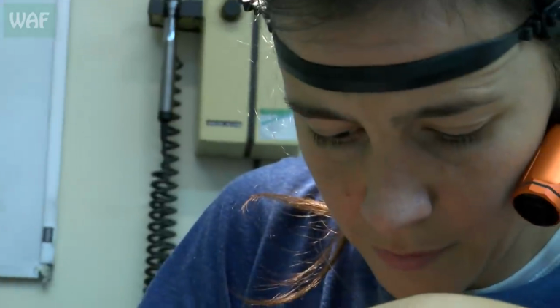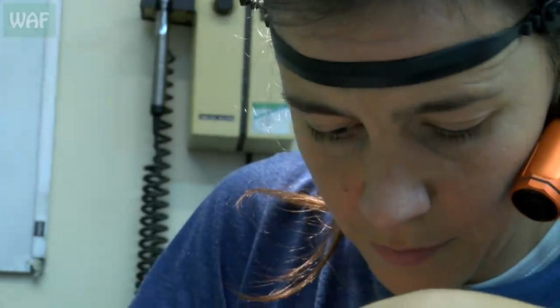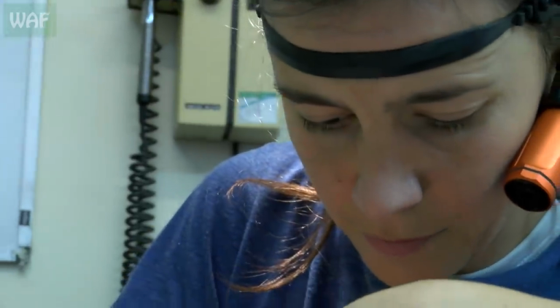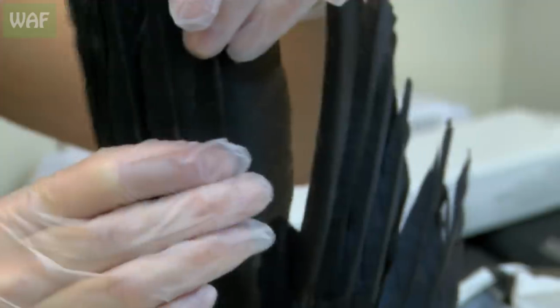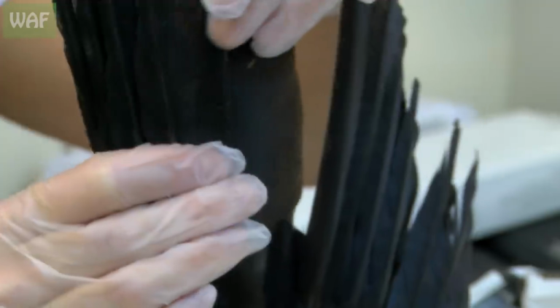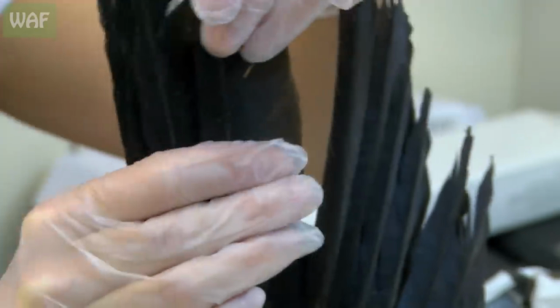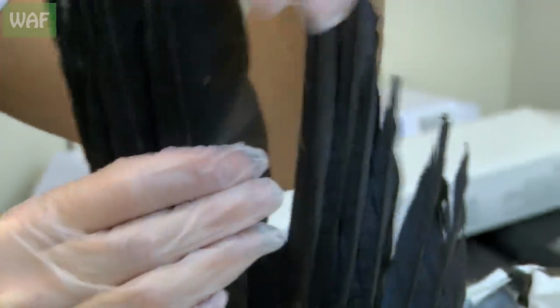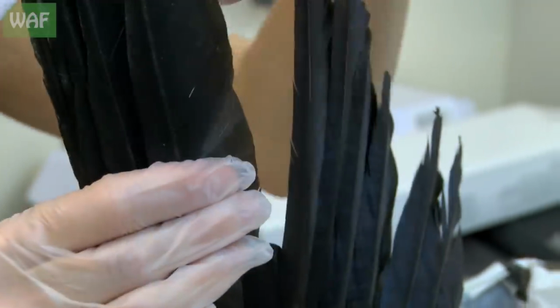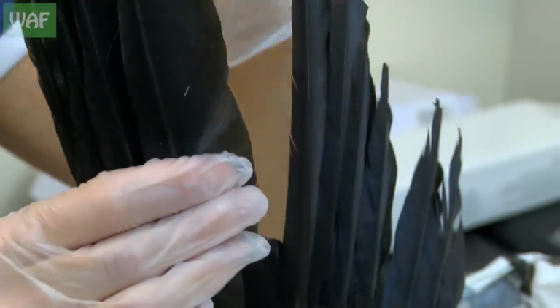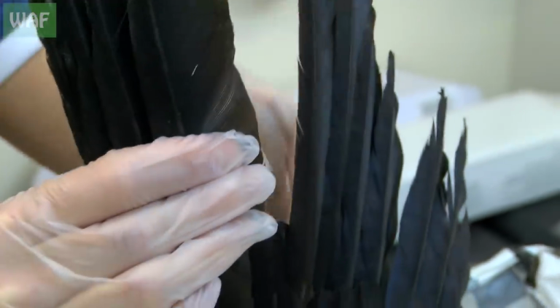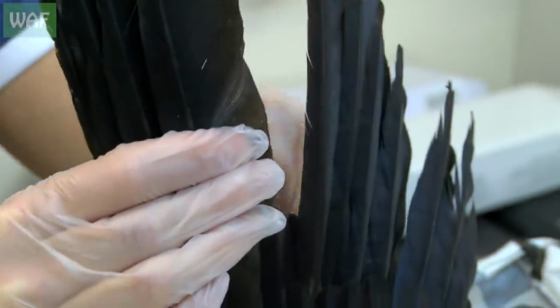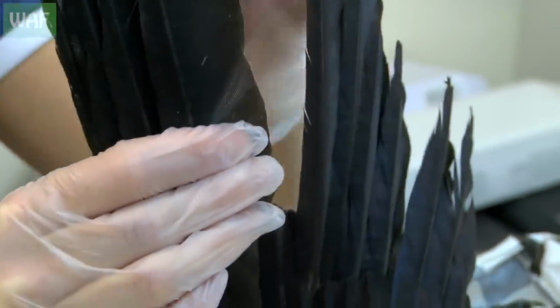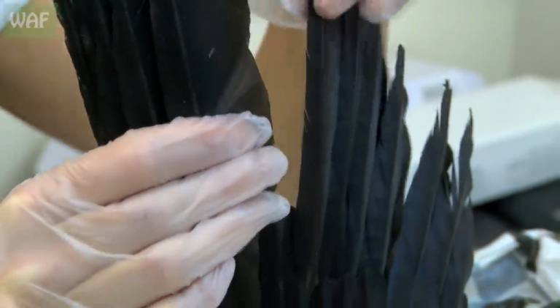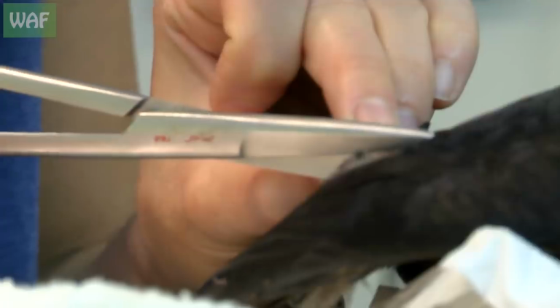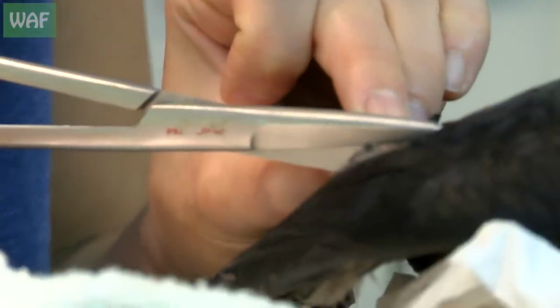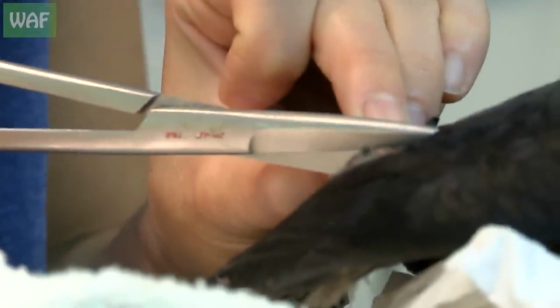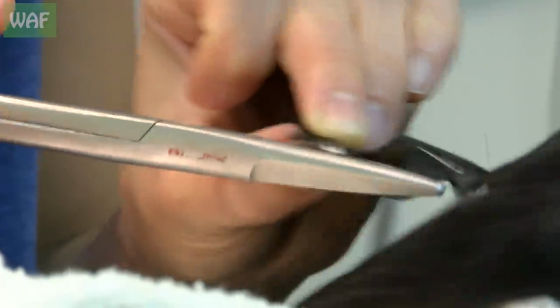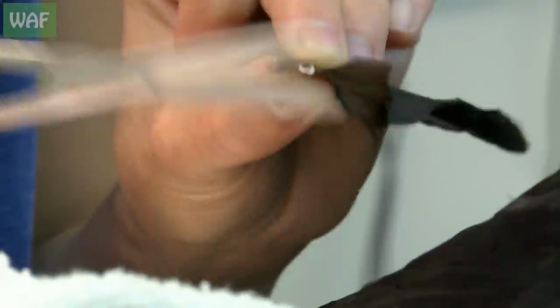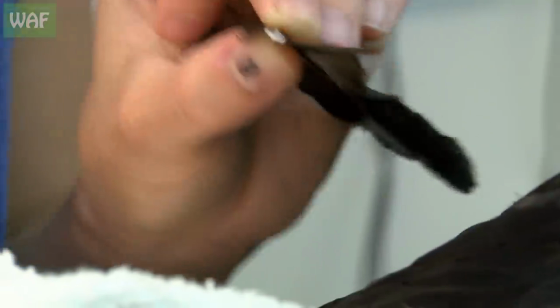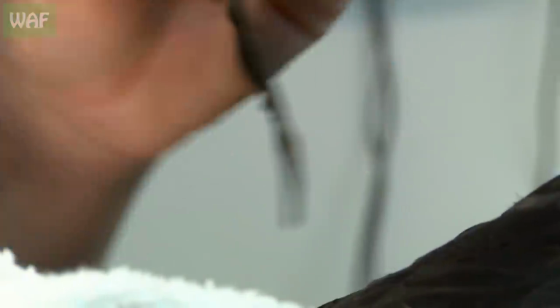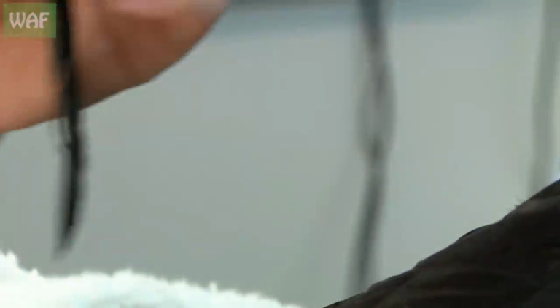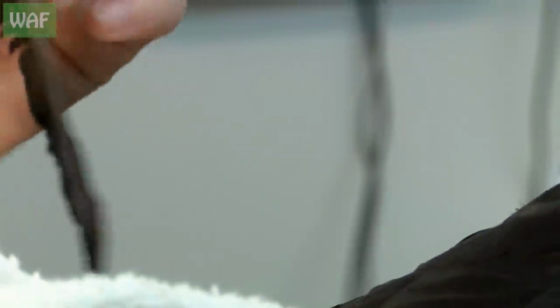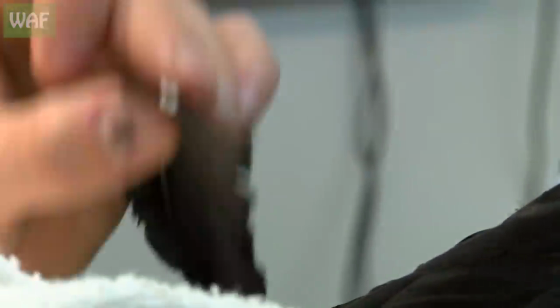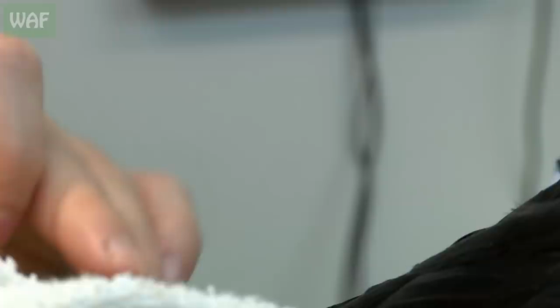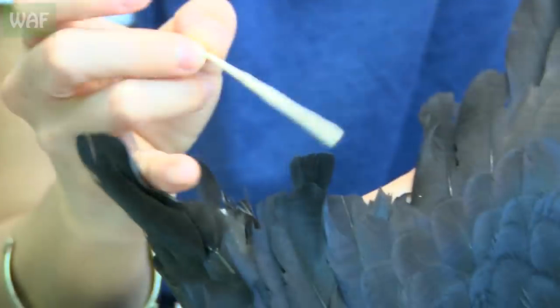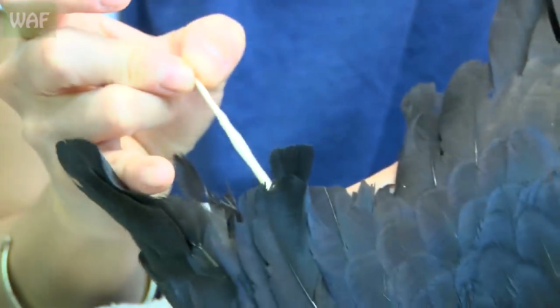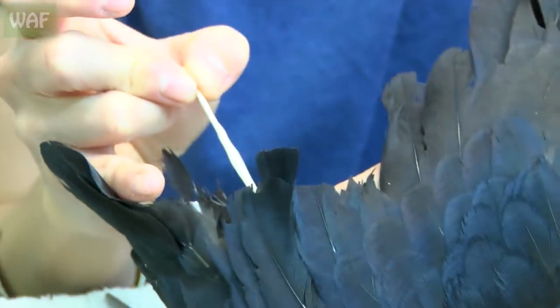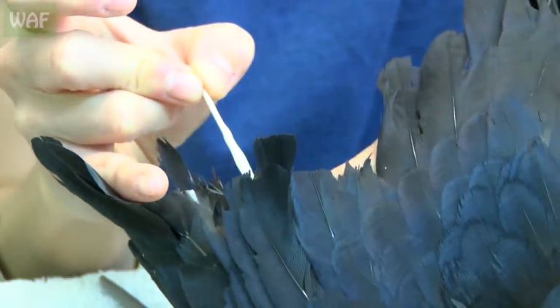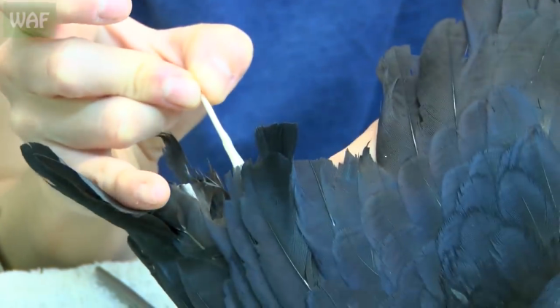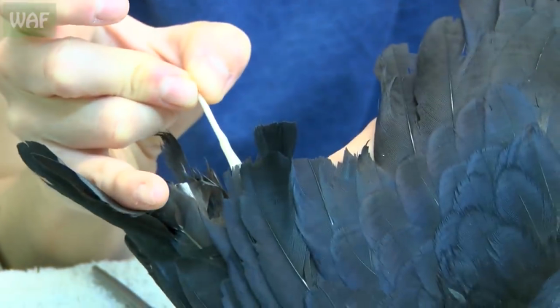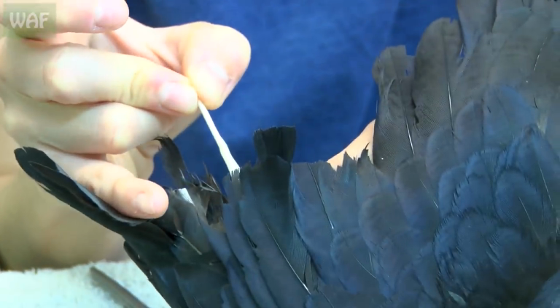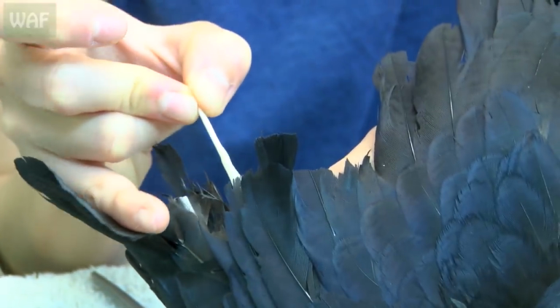Once this was successfully put in place, the same process had to be repeated for the other 13 feathers.